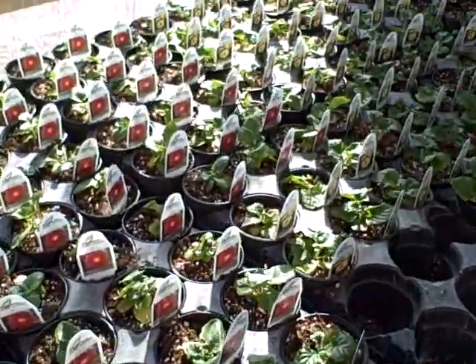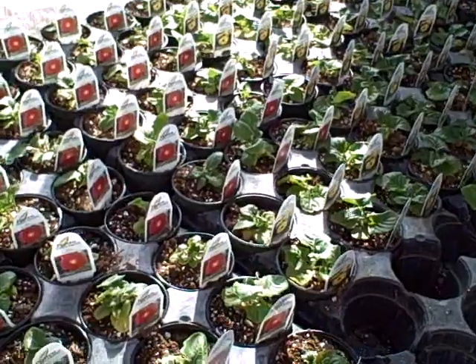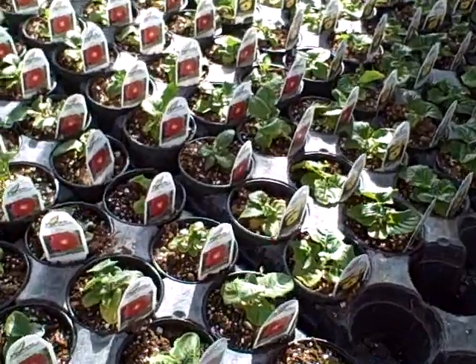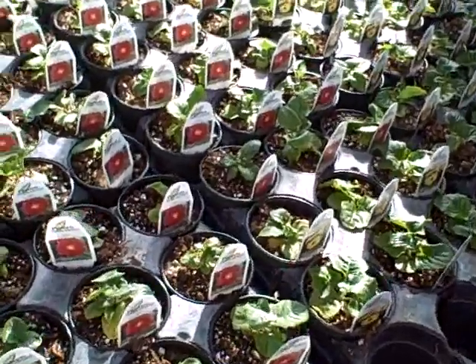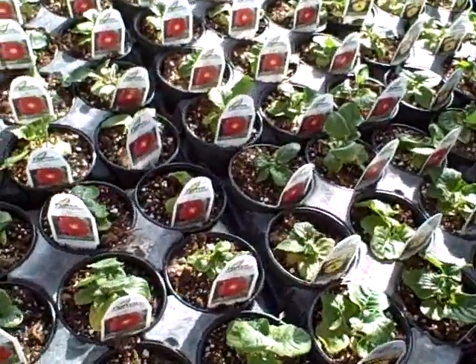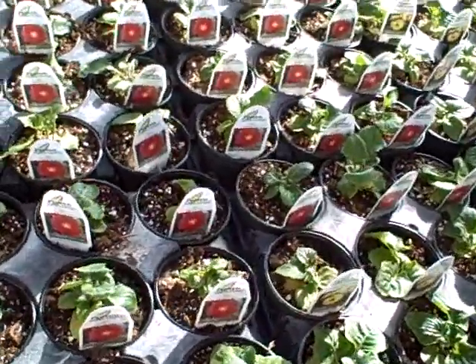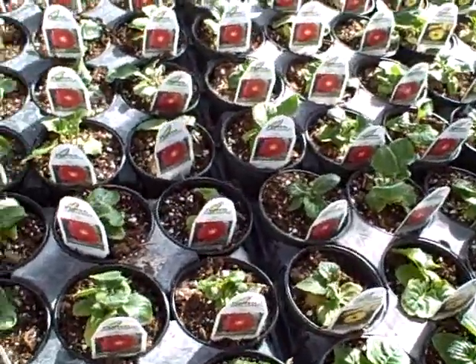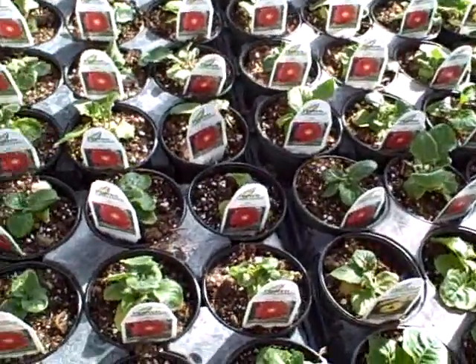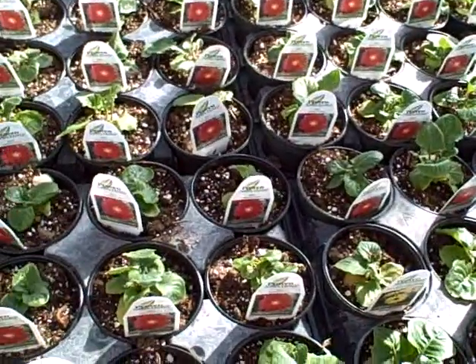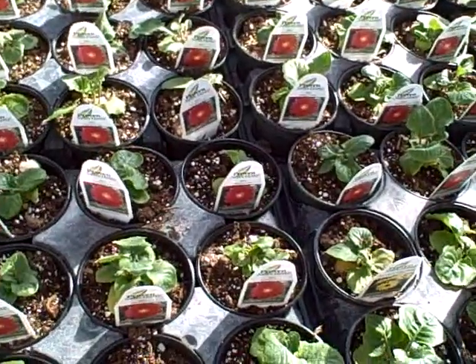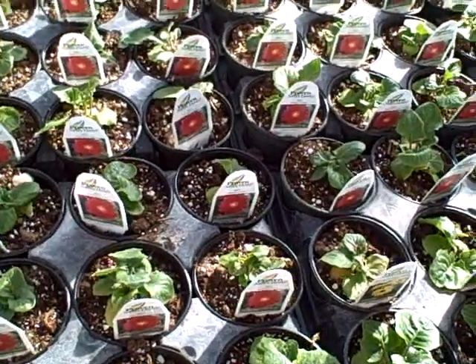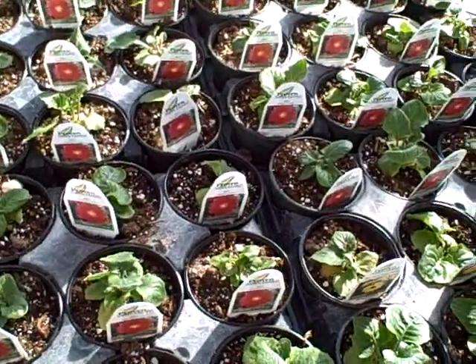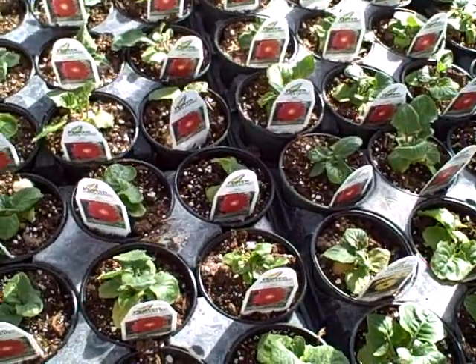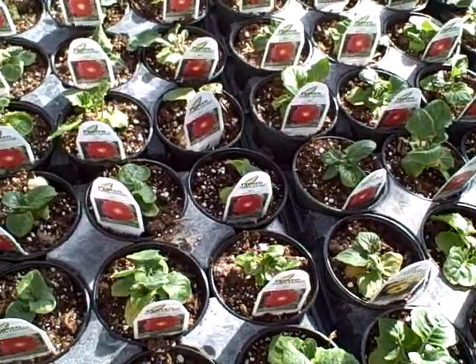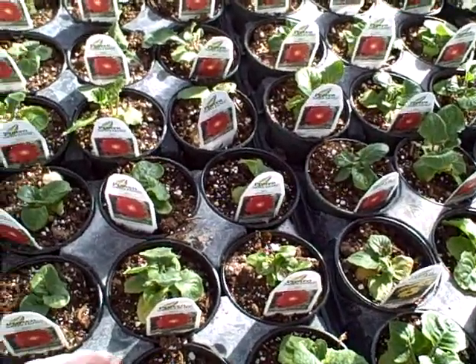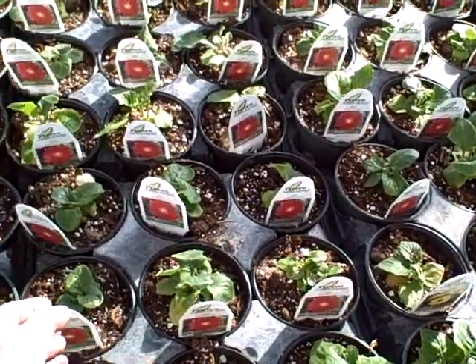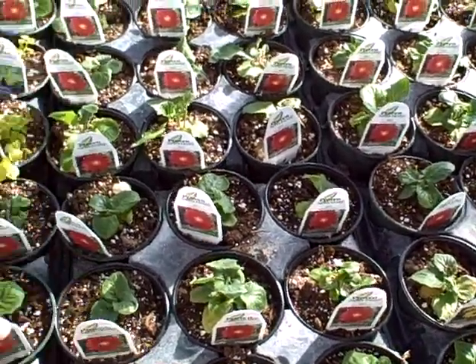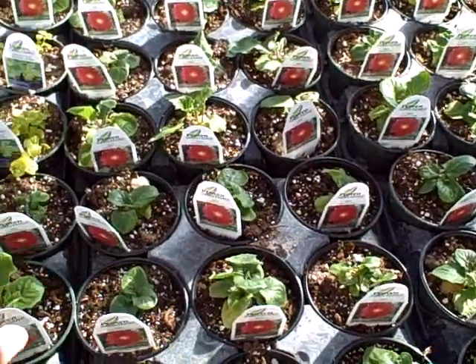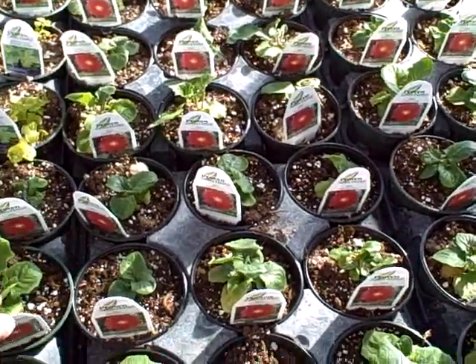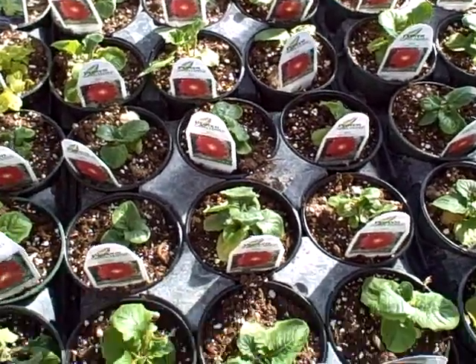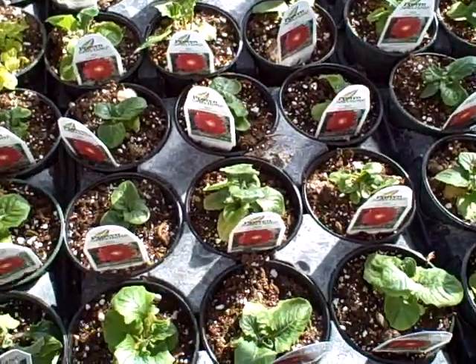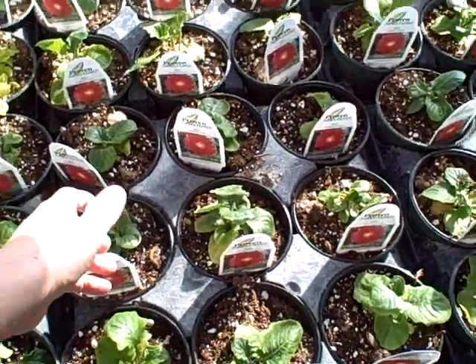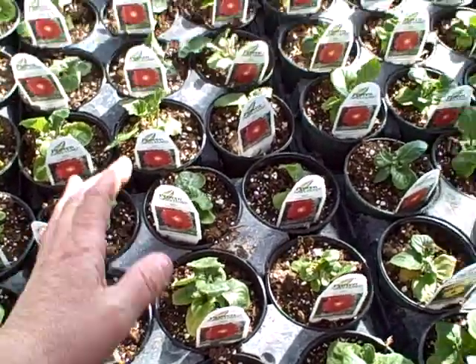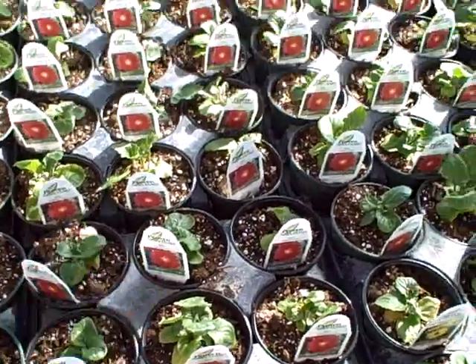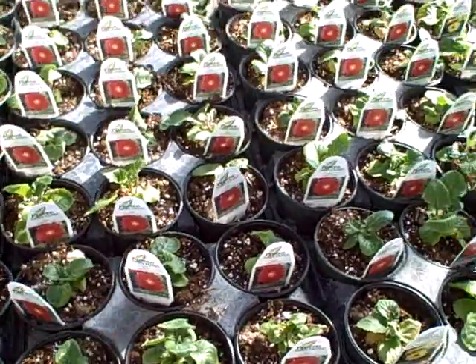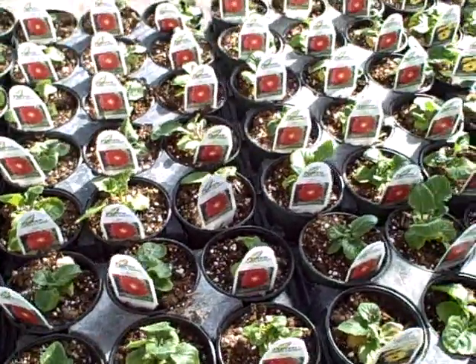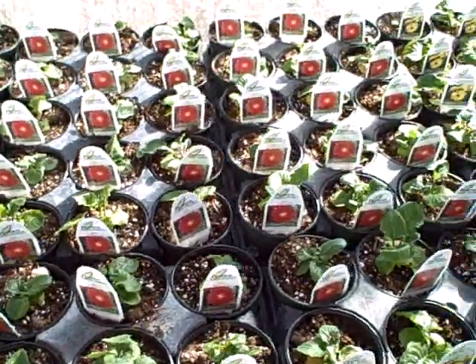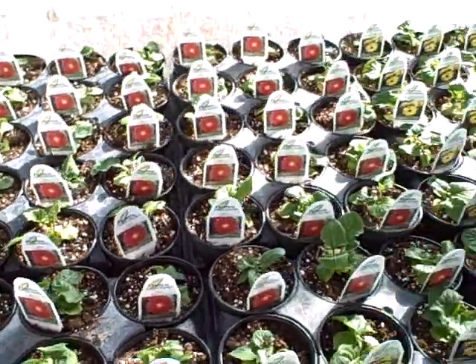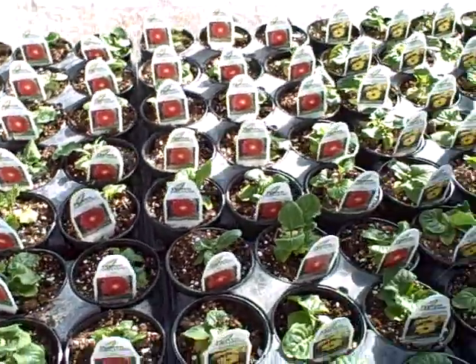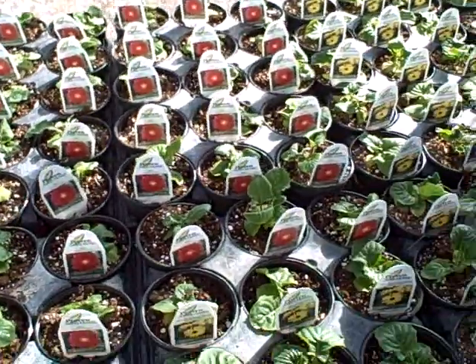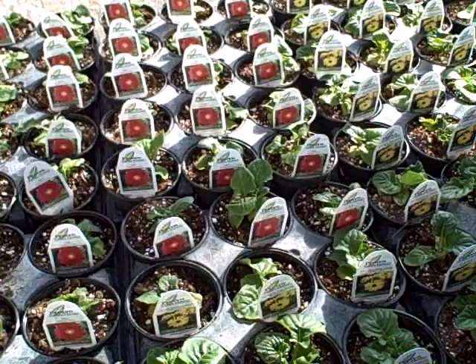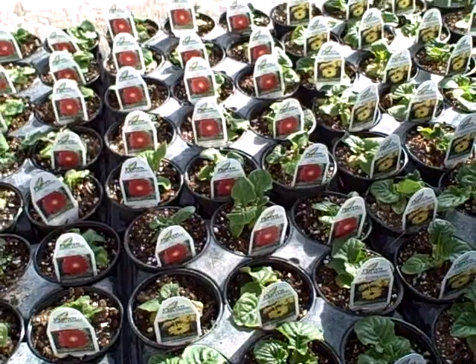Little Gerber daisies right here. I got red and yellow this year — those are going to be wonderful.